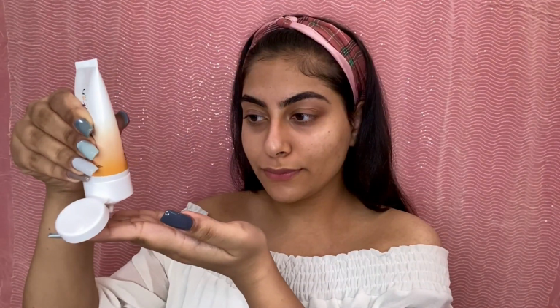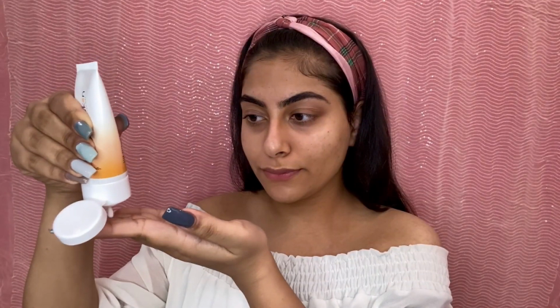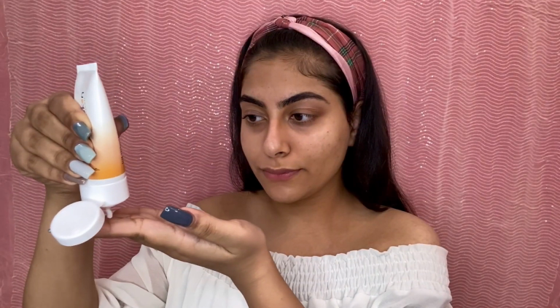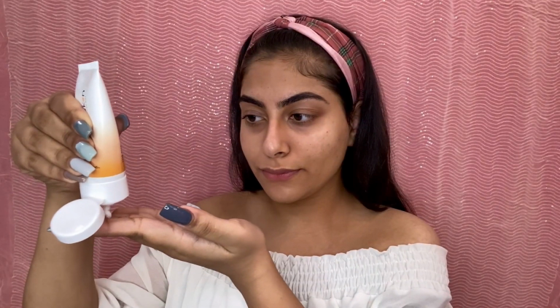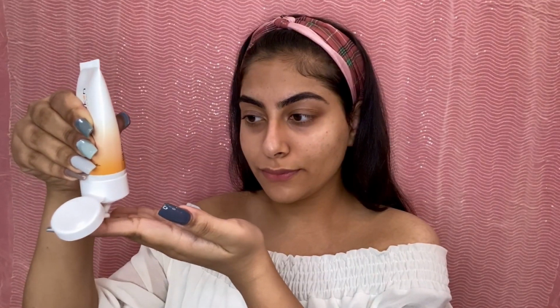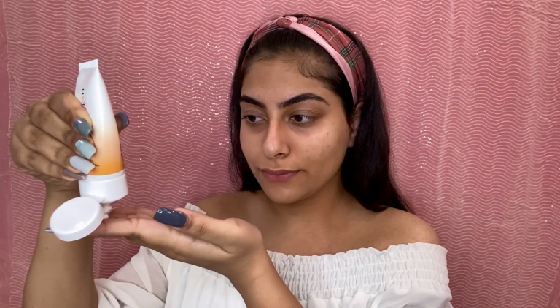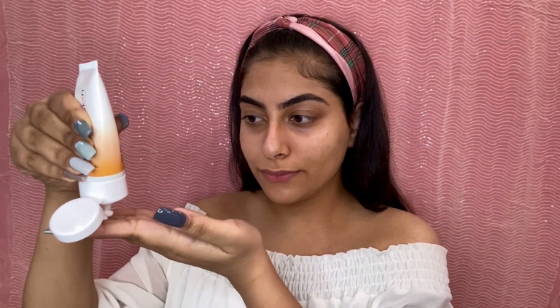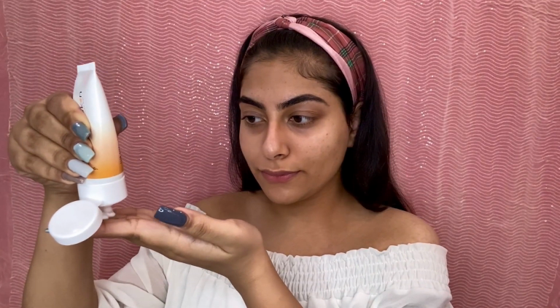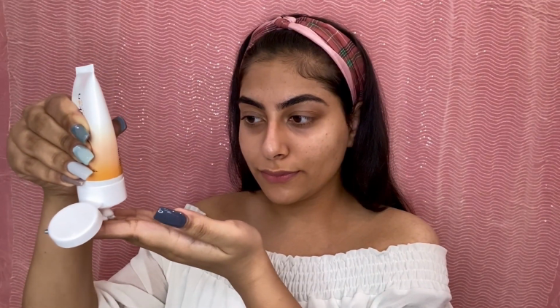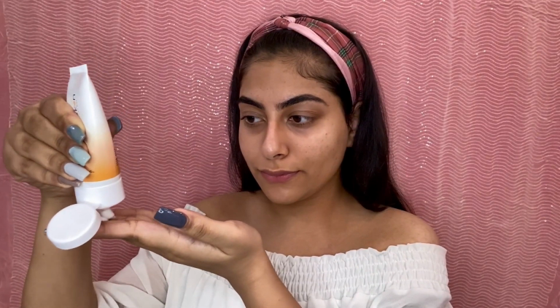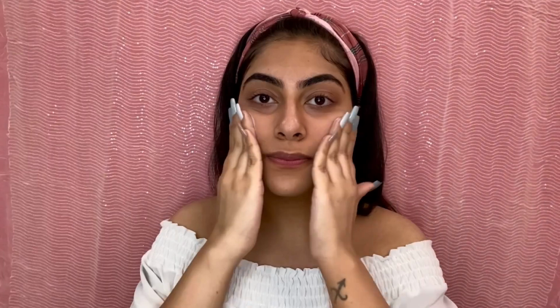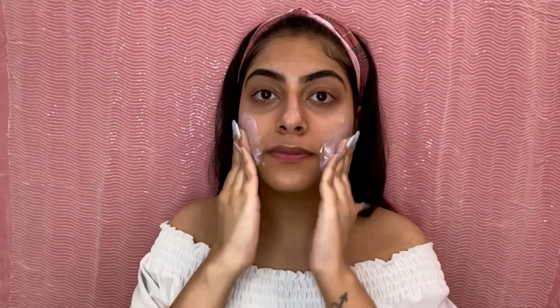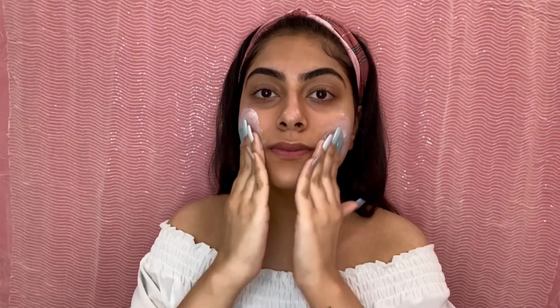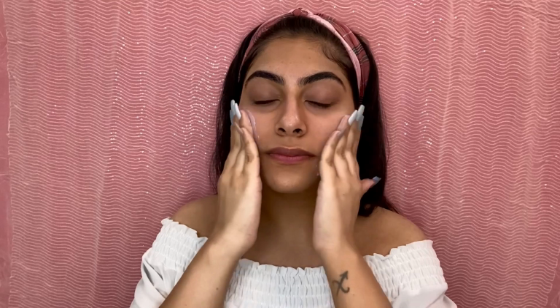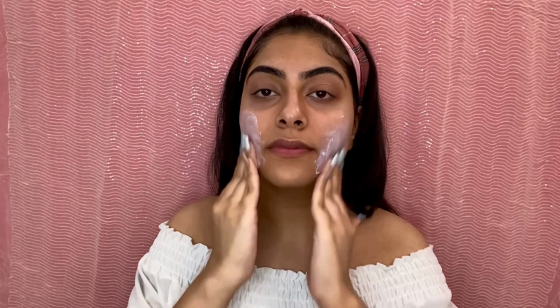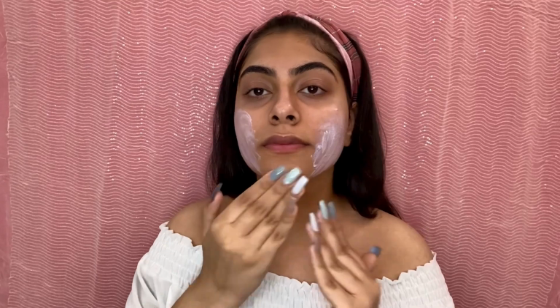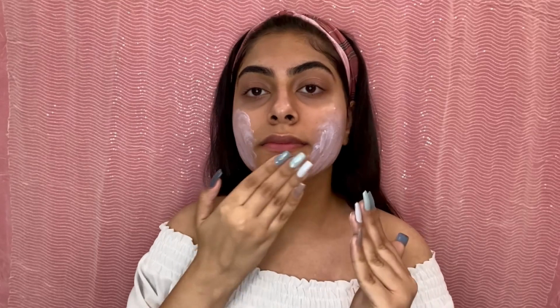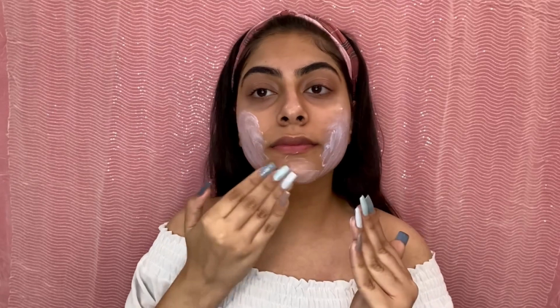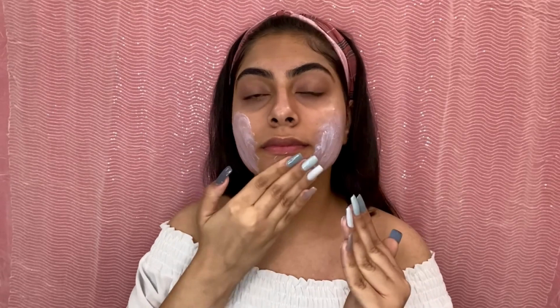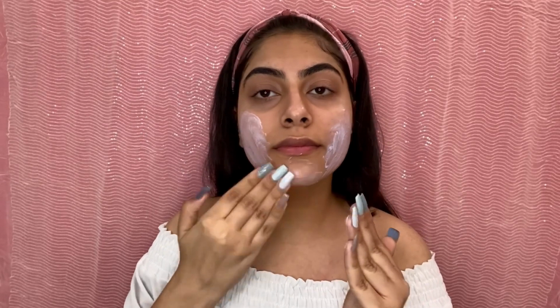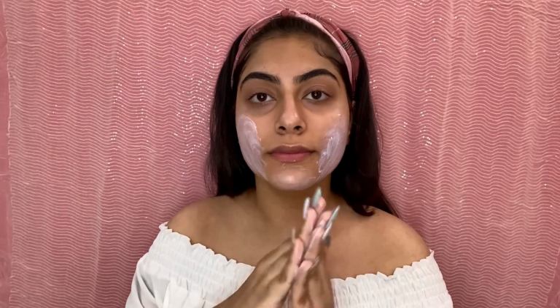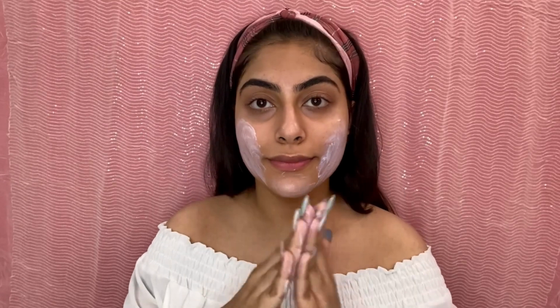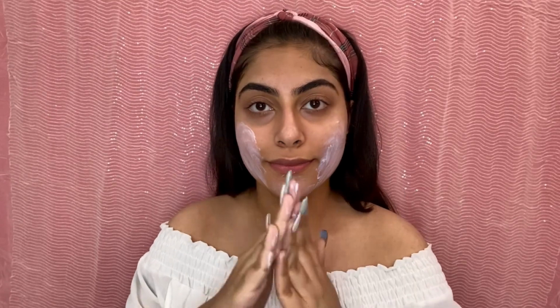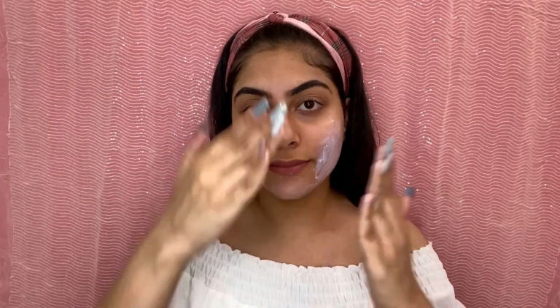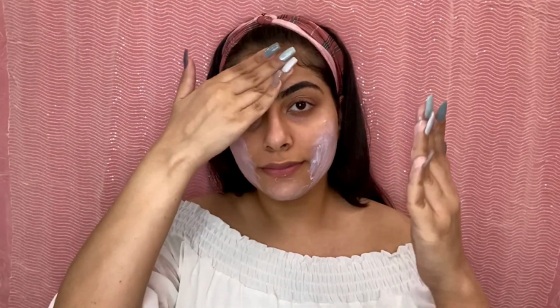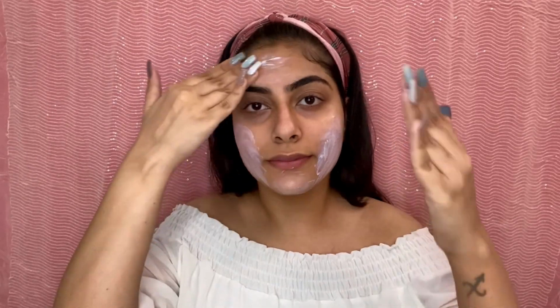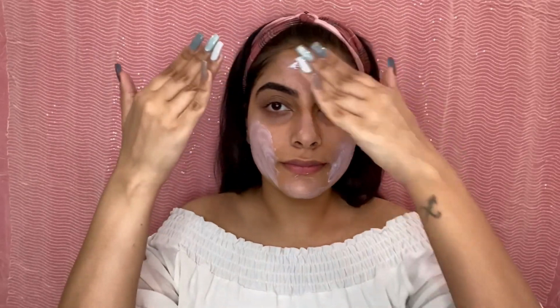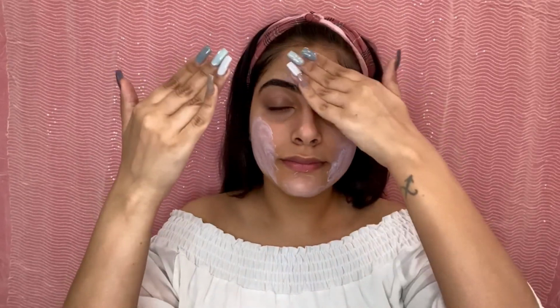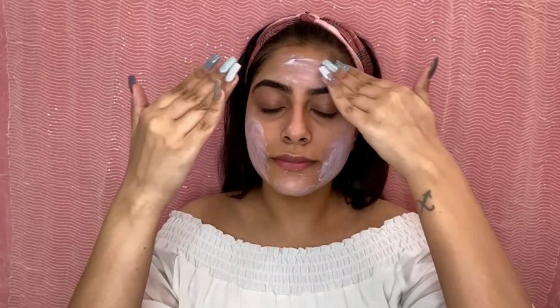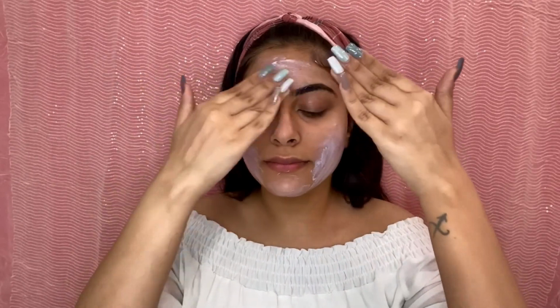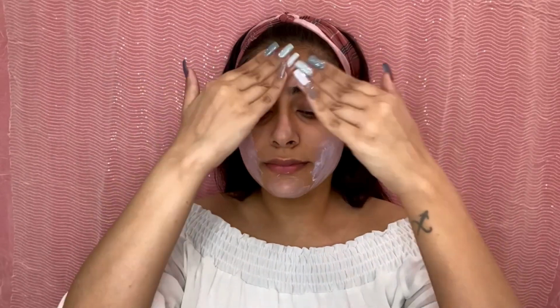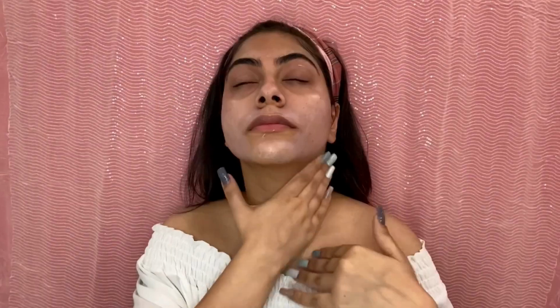Then I'll apply this SPF 30 Sunscreen Gel by Cure Skin. I'll take a pump of it and apply it all over my face and my neck as well.